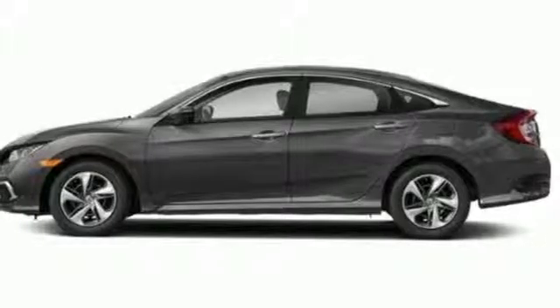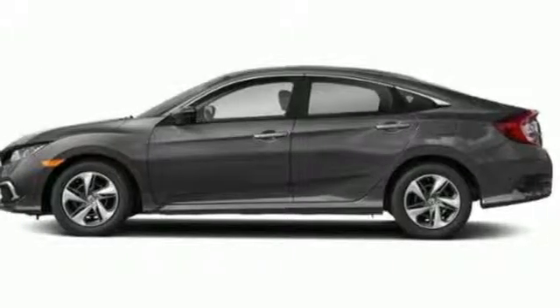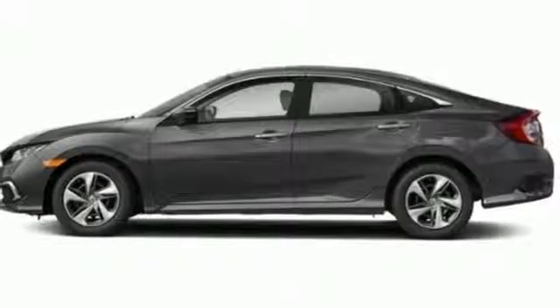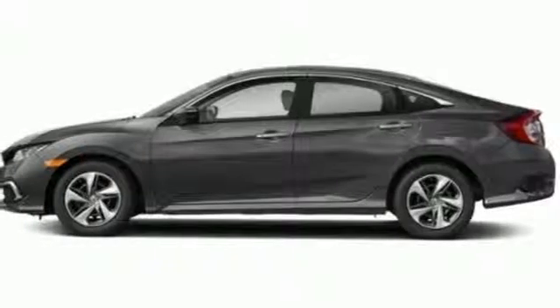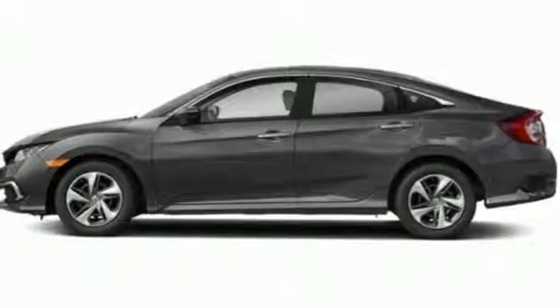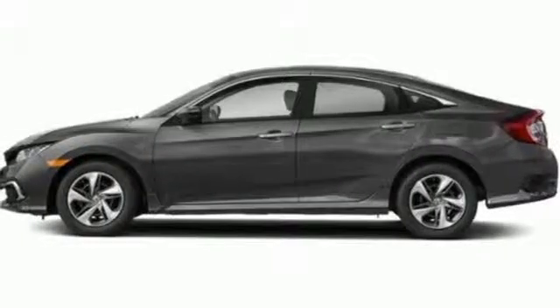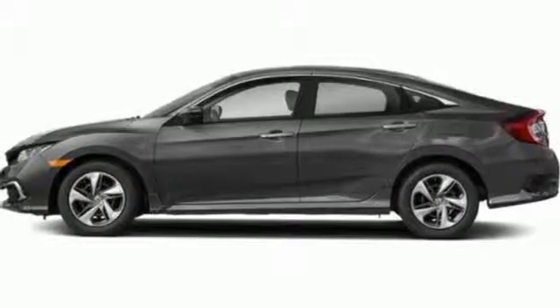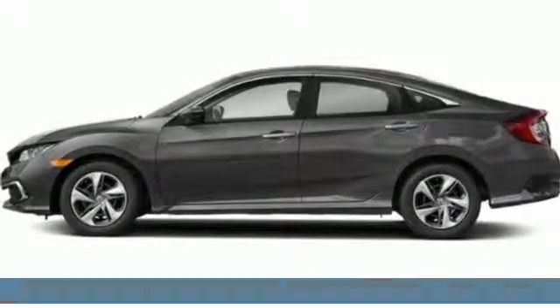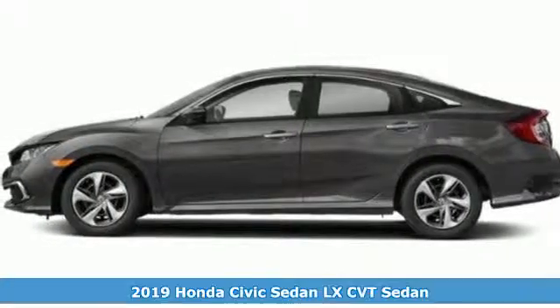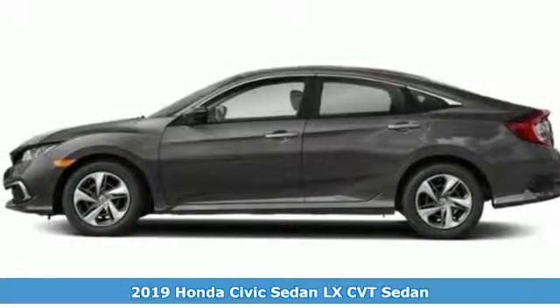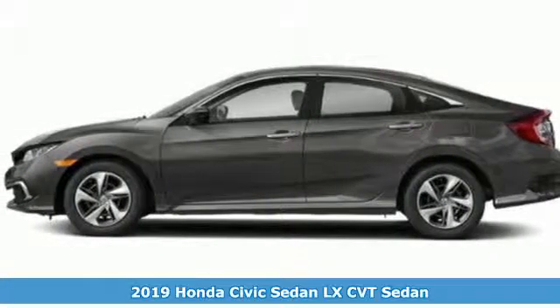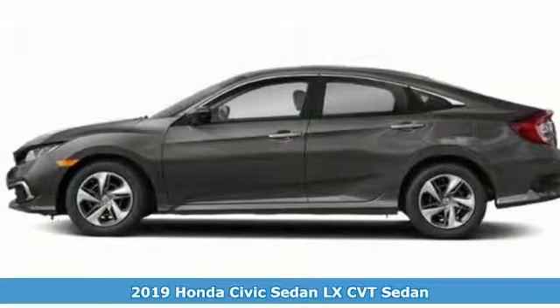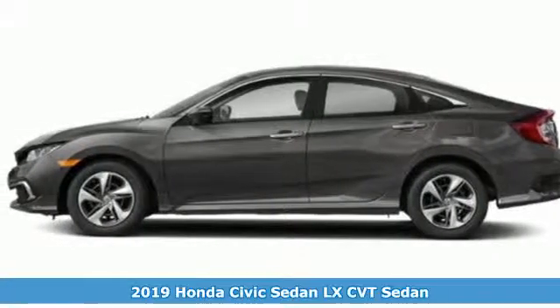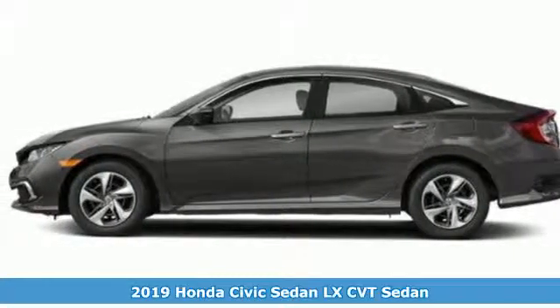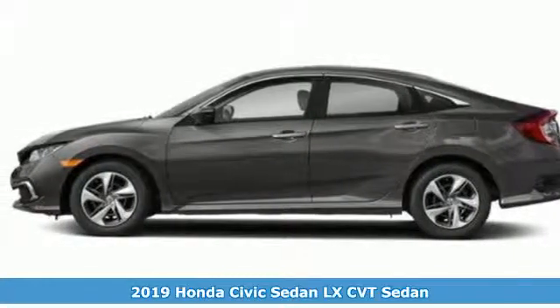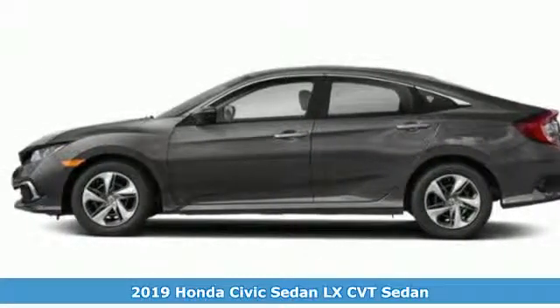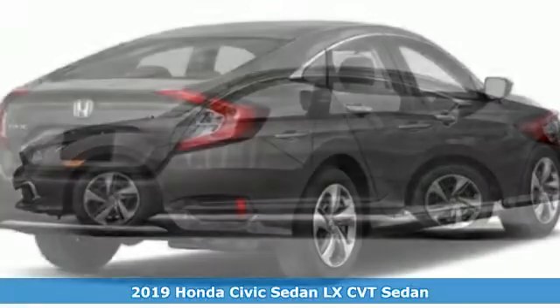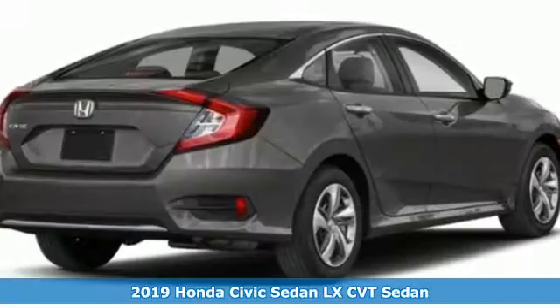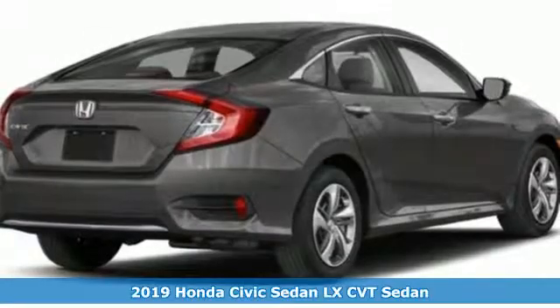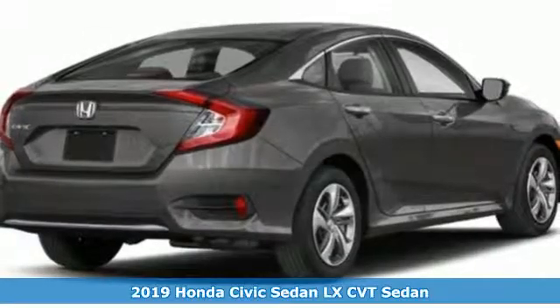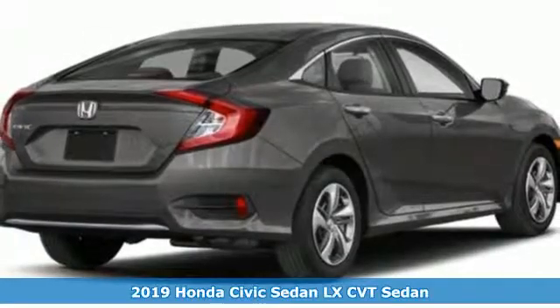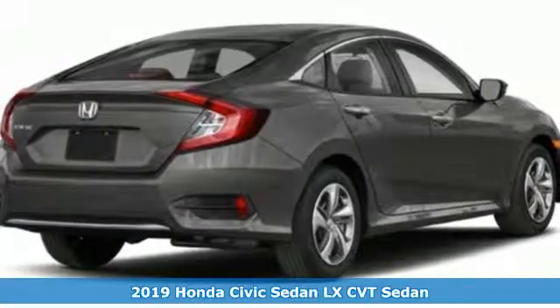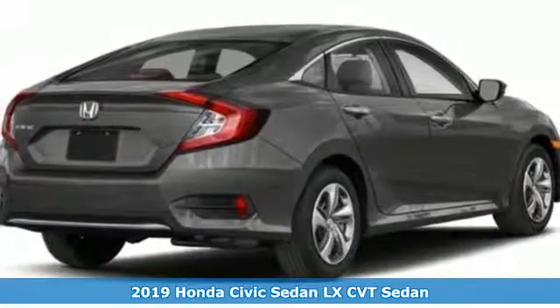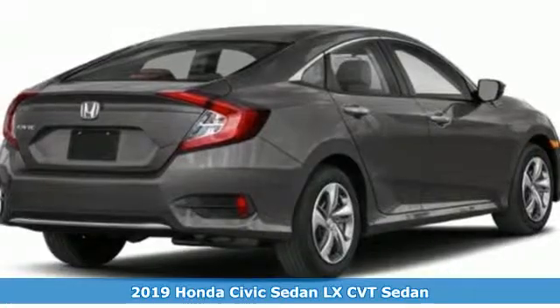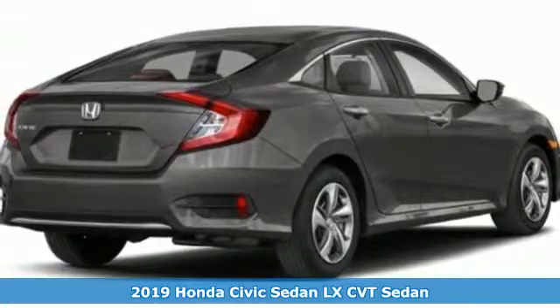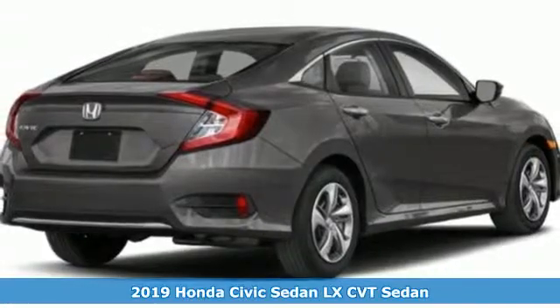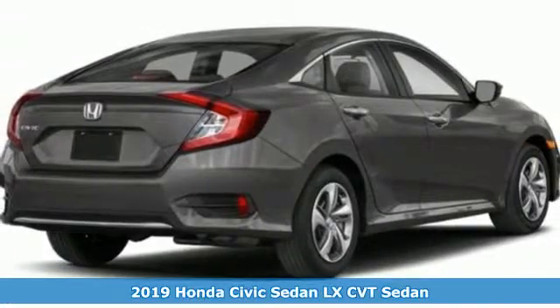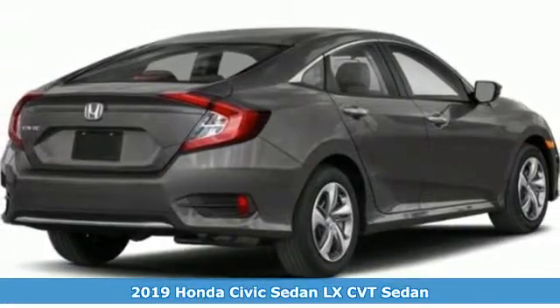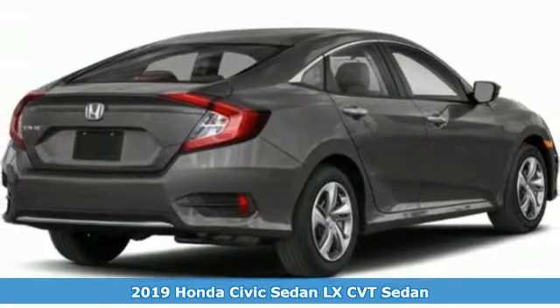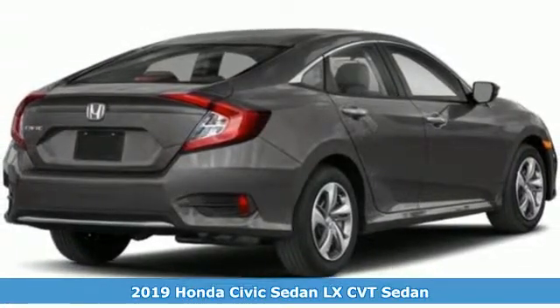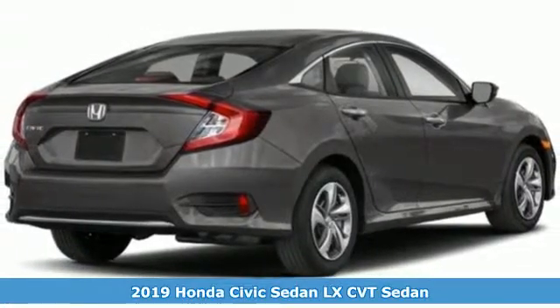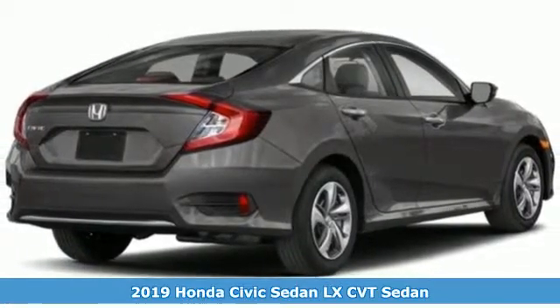It's a new 2019 Honda Civic Sedan. Get more mileage out of every drive with this Civic.